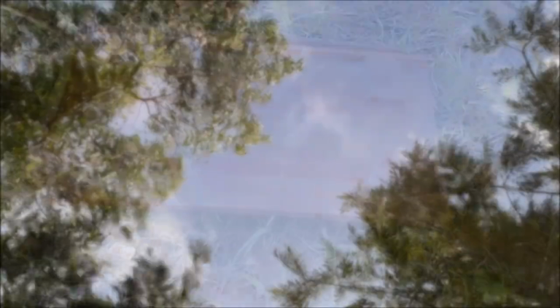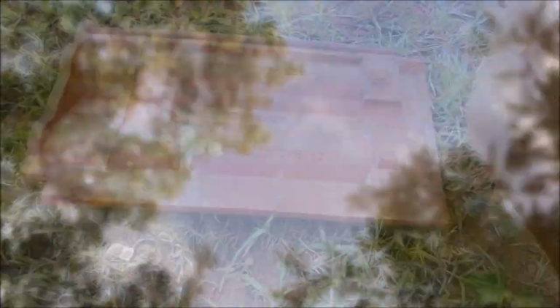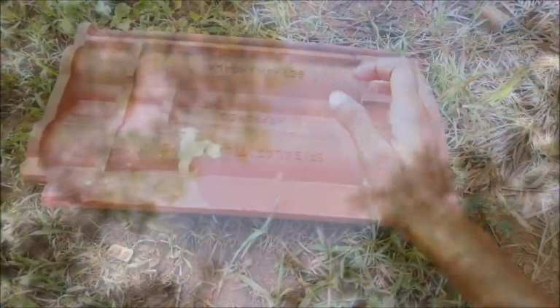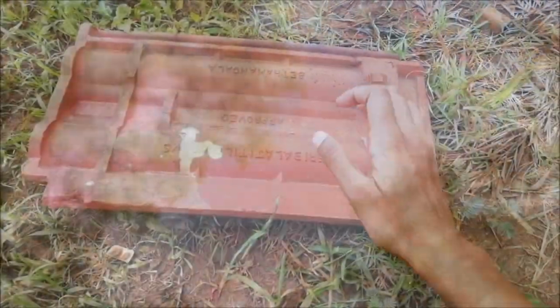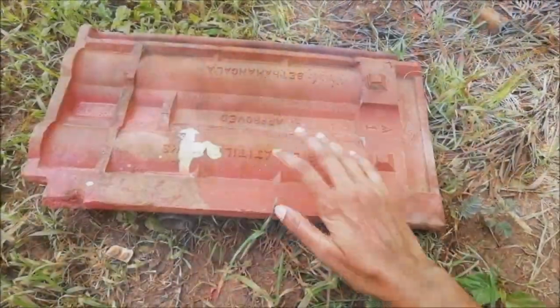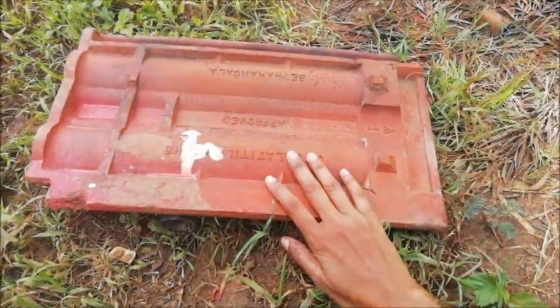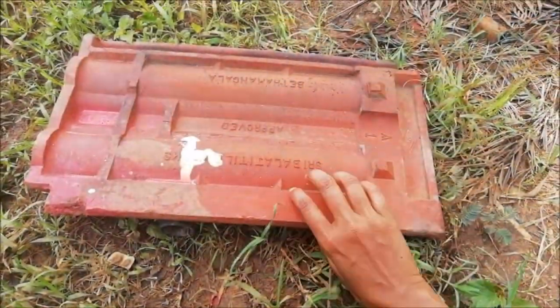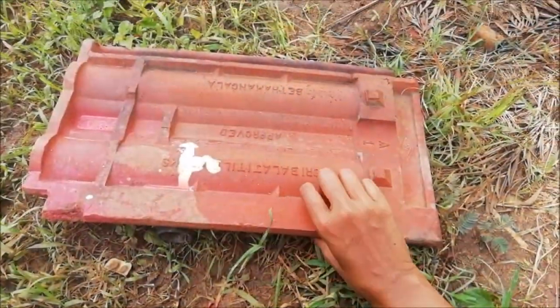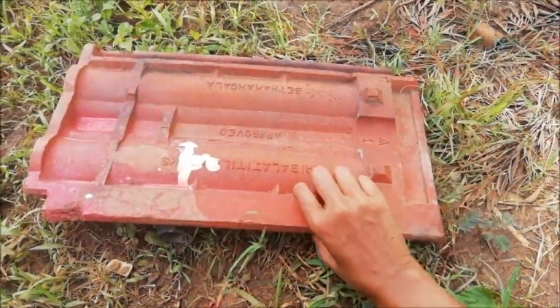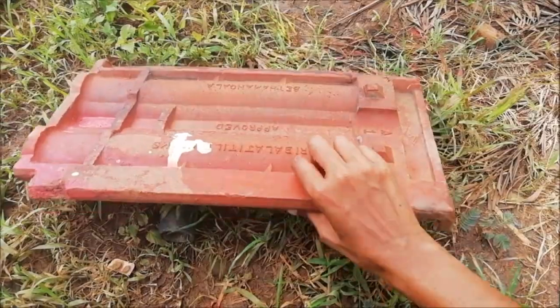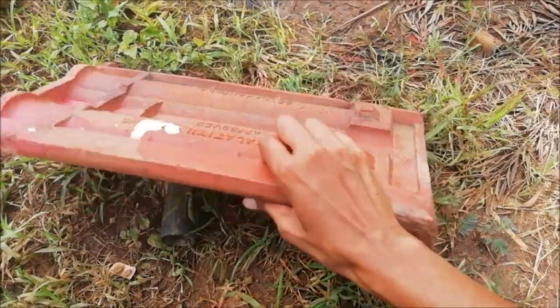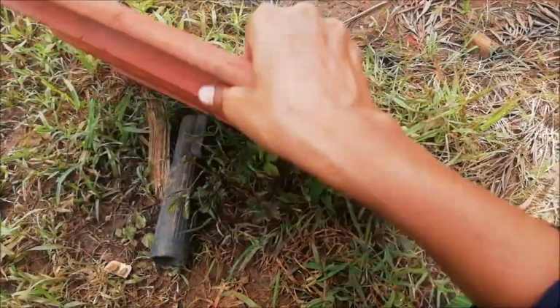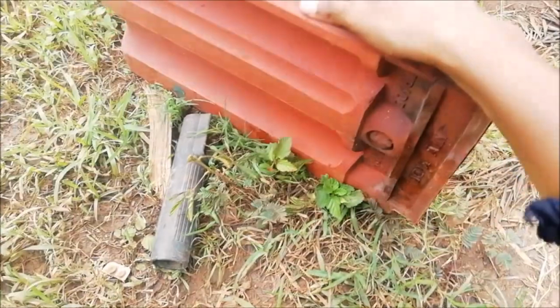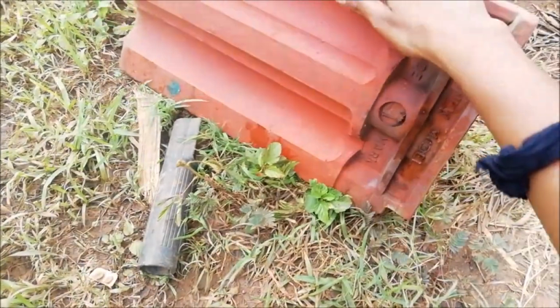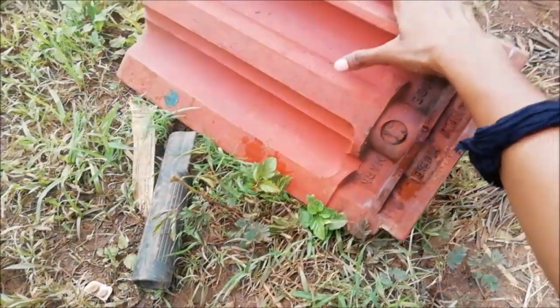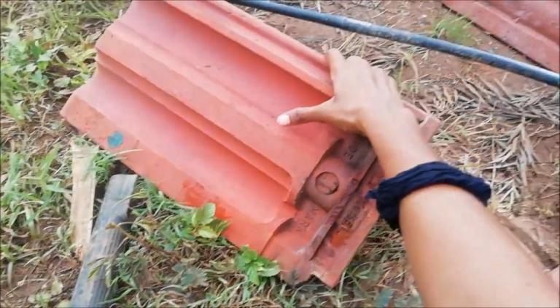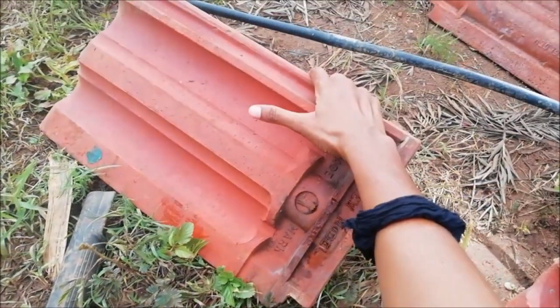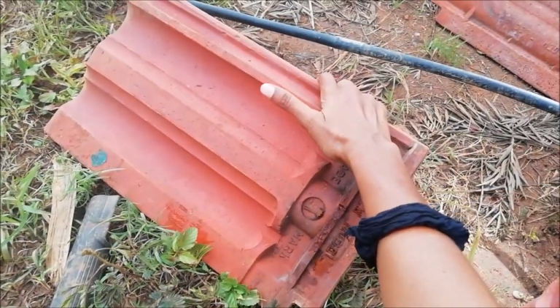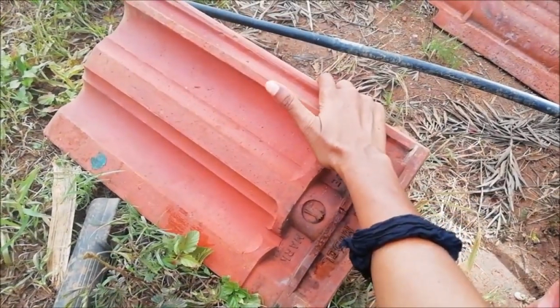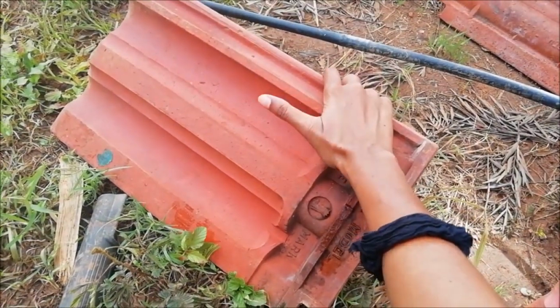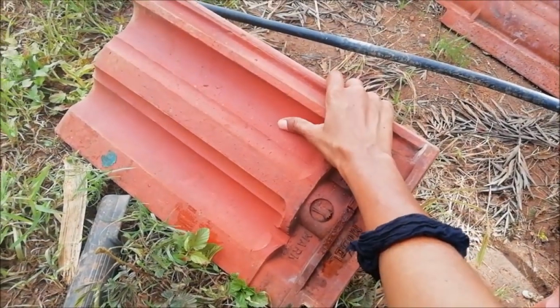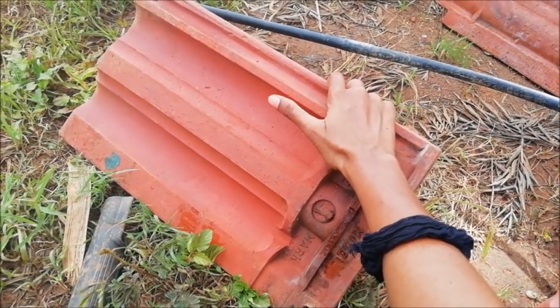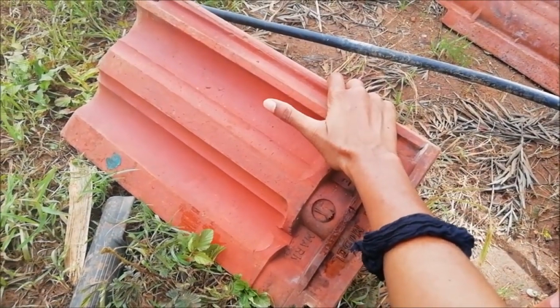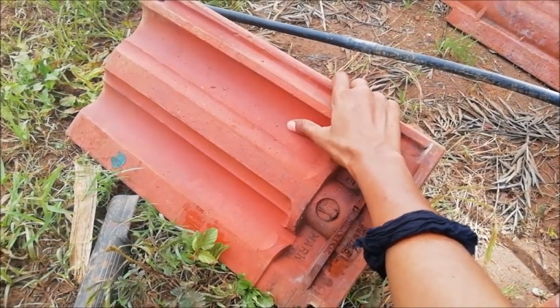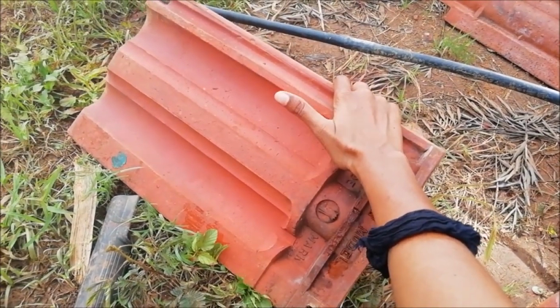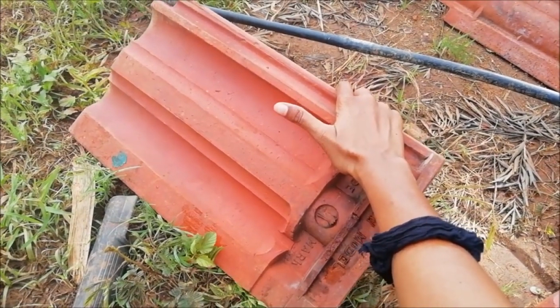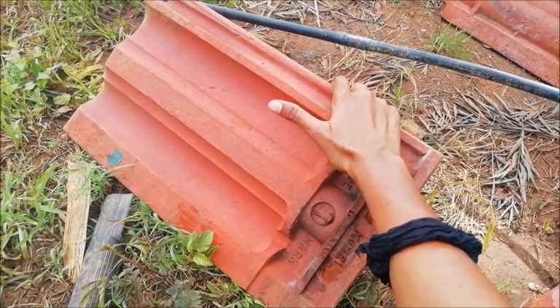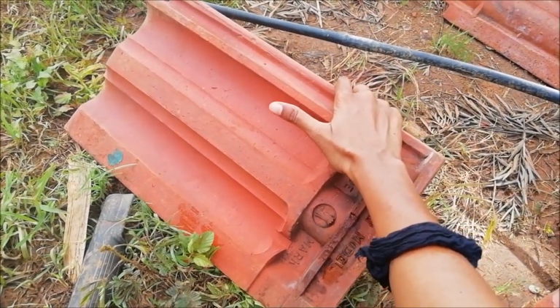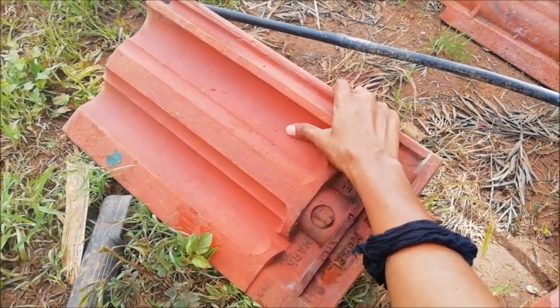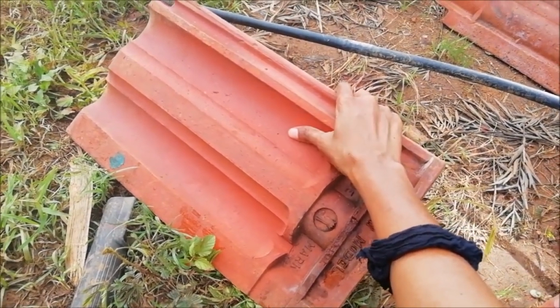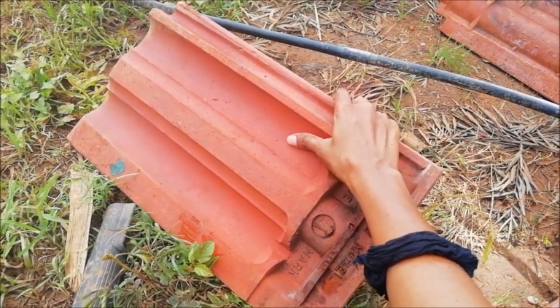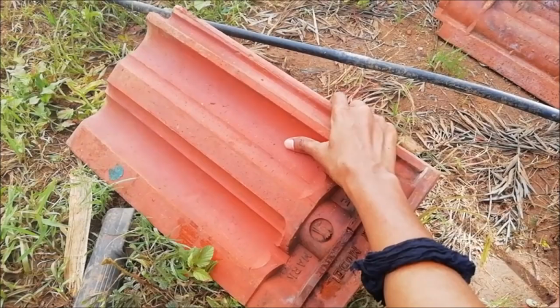We collected old Mangalore tiles from demolished houses around the village, and then cleaned and painted them.